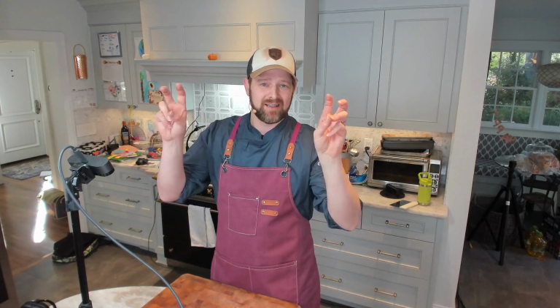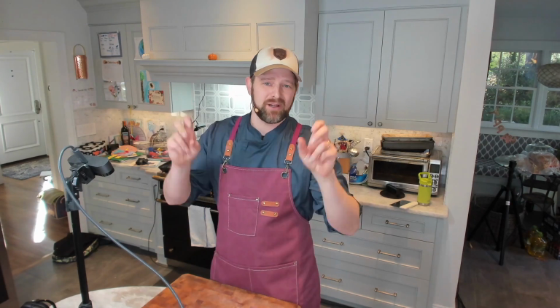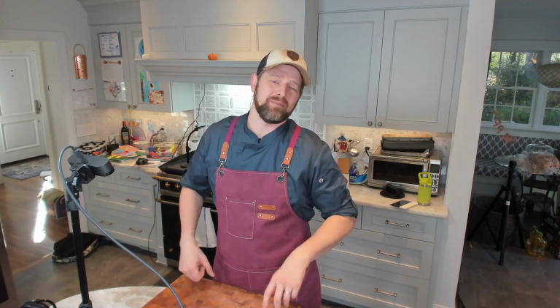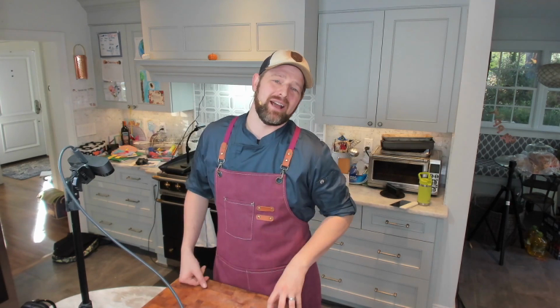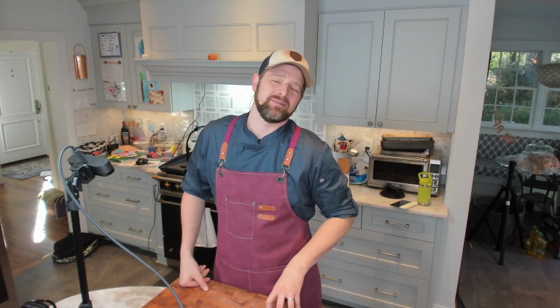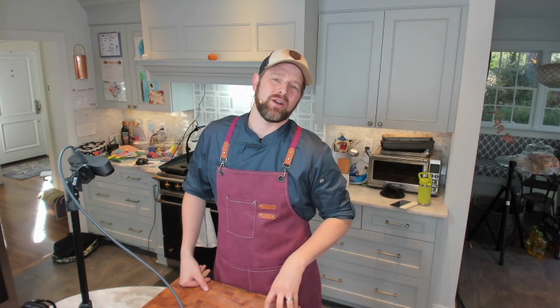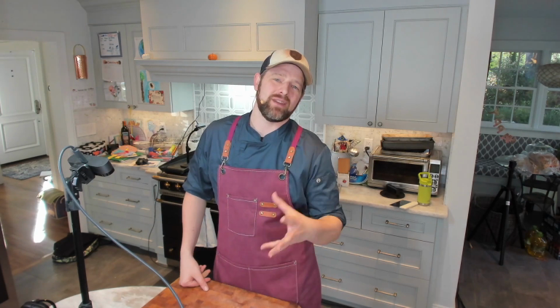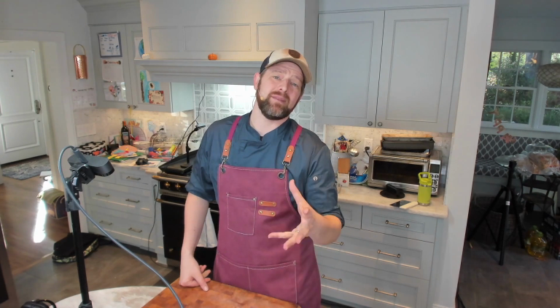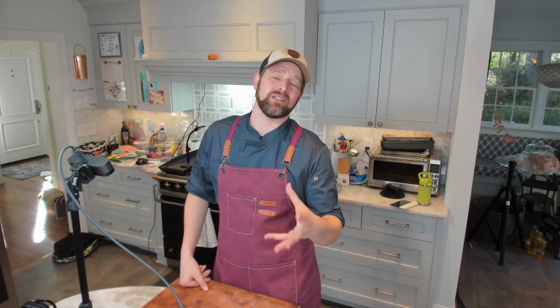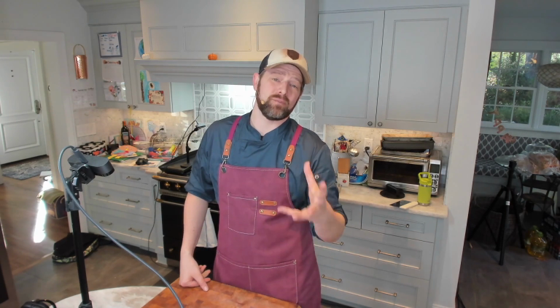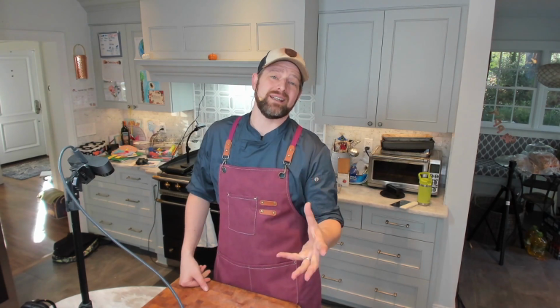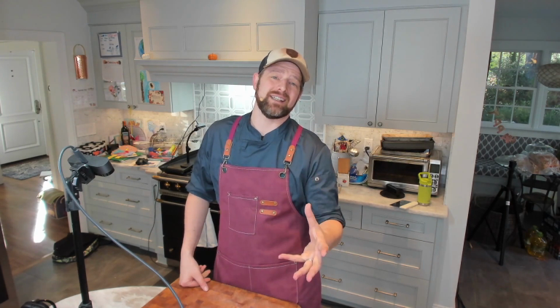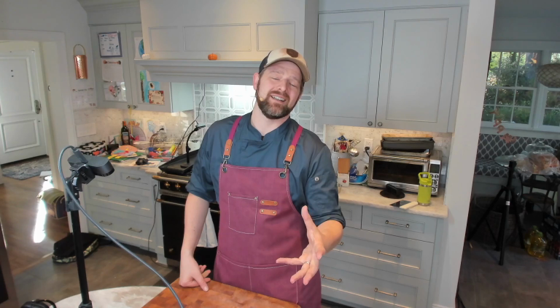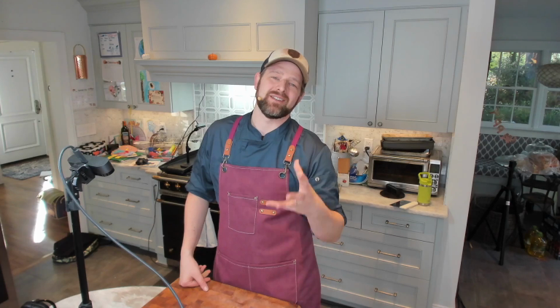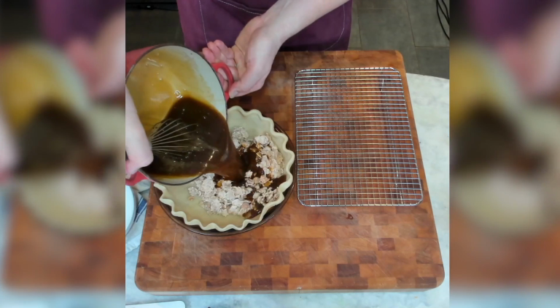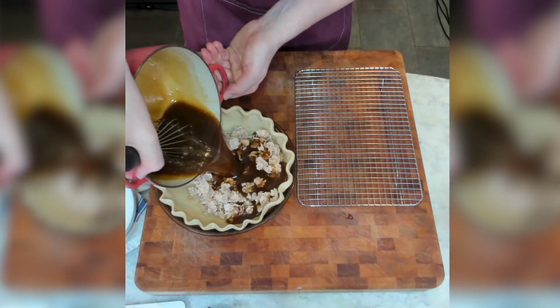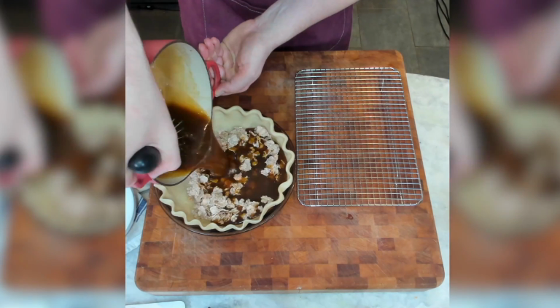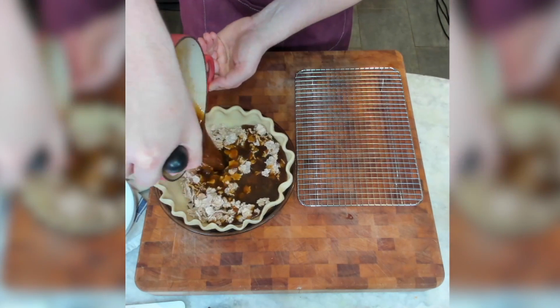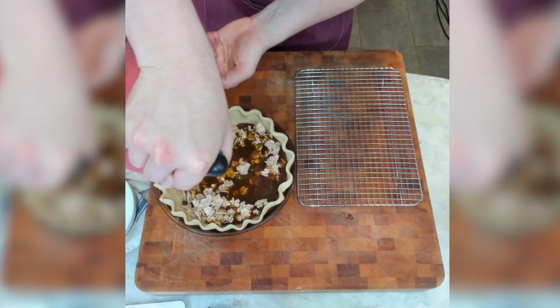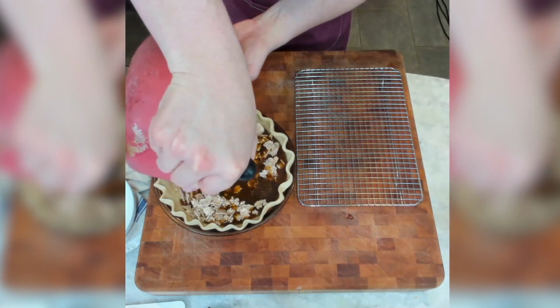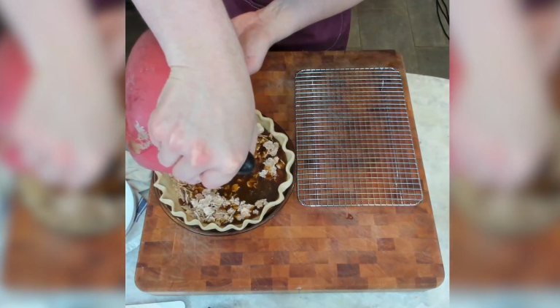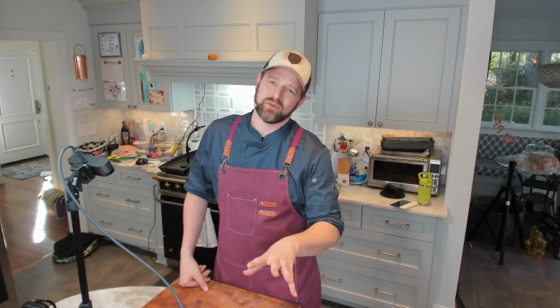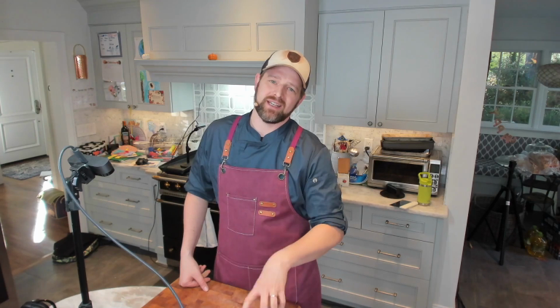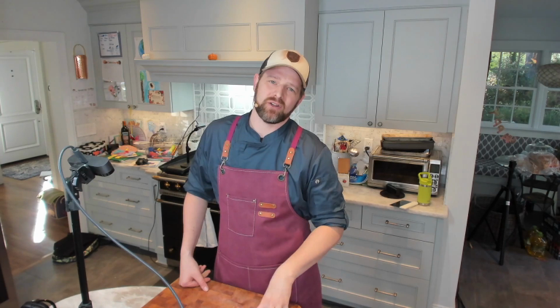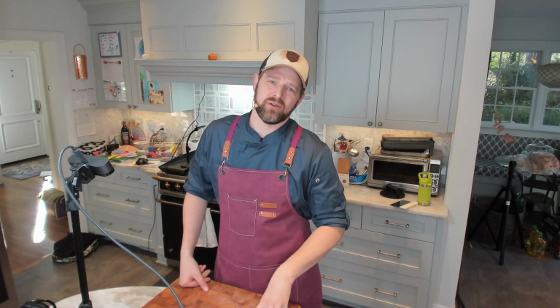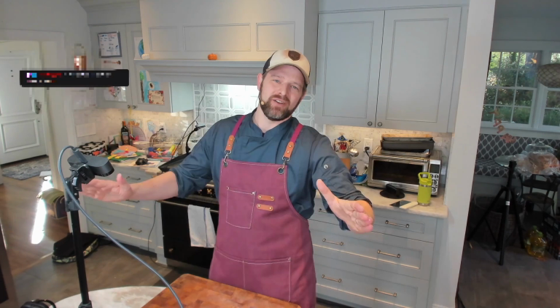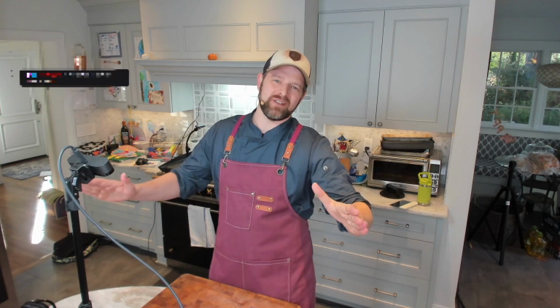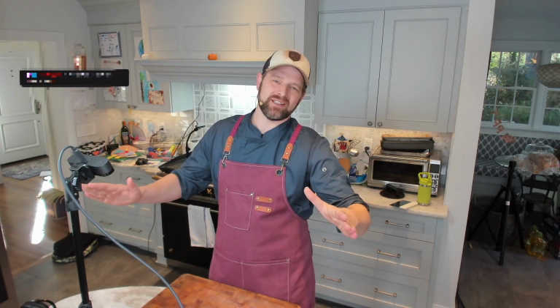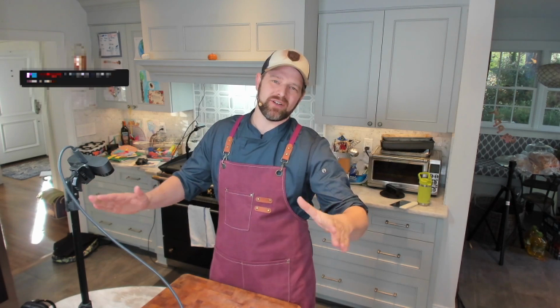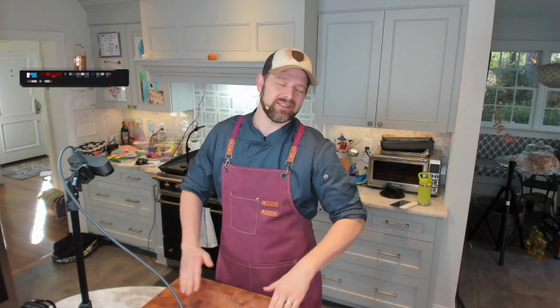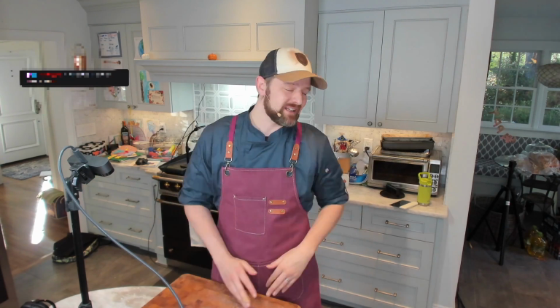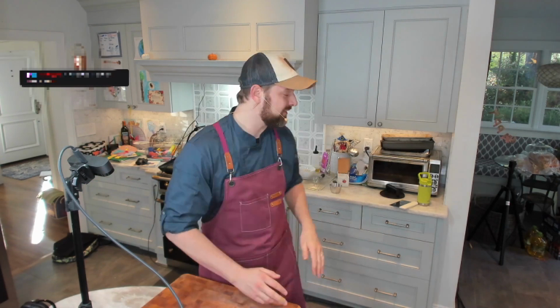So I'm going to be trying out a nut-free pecan pie — that means replacing those delicious pecans. We'll see how it goes. First things first, let's gather our ingredients.